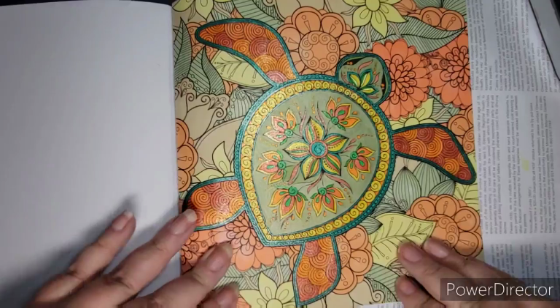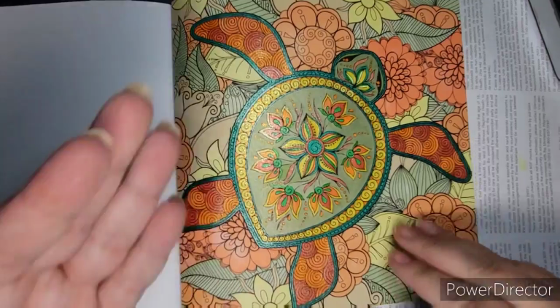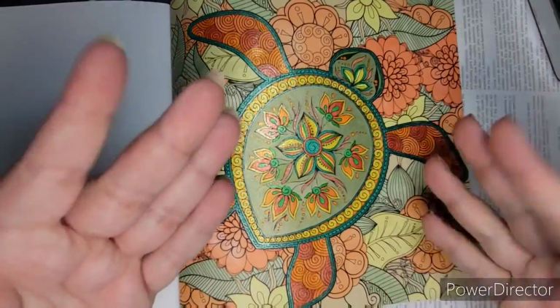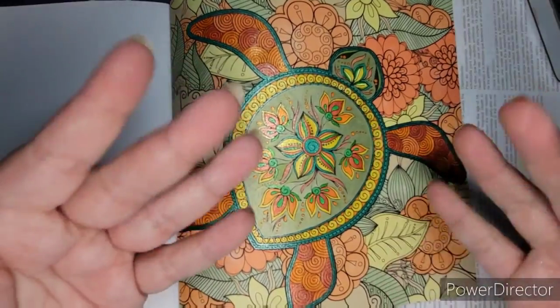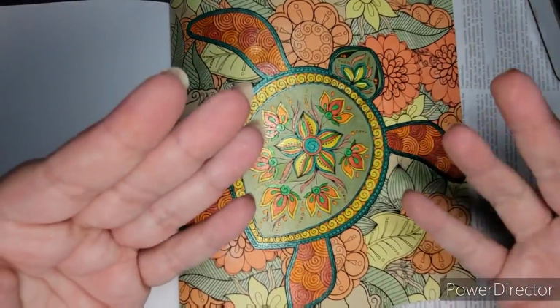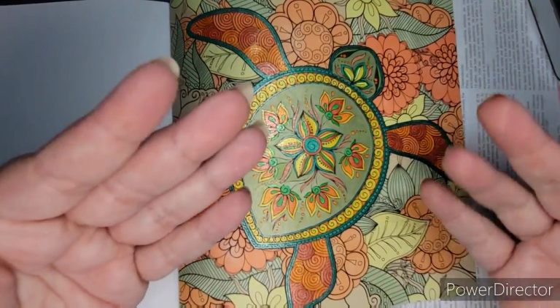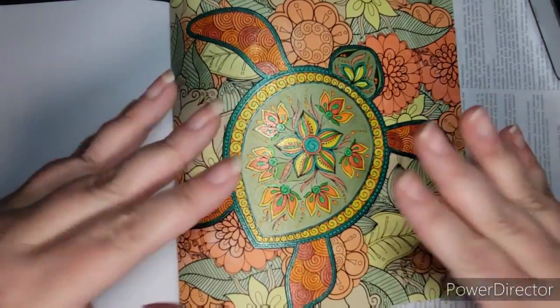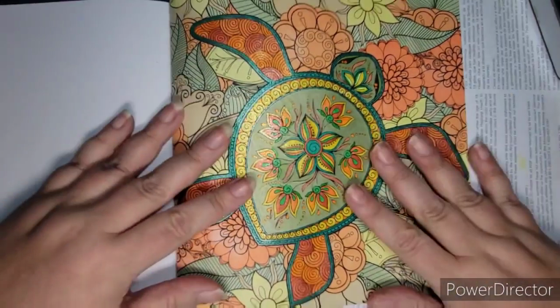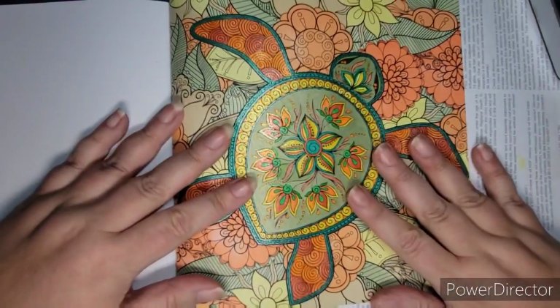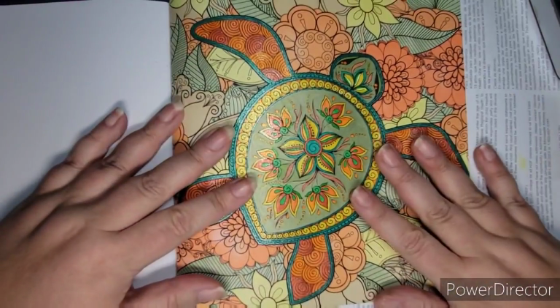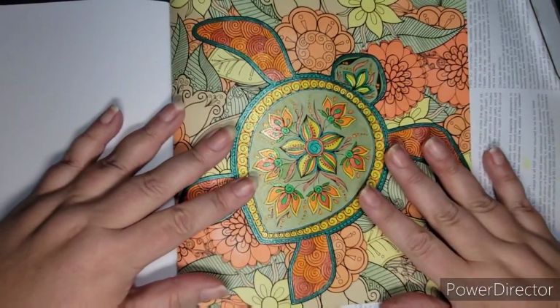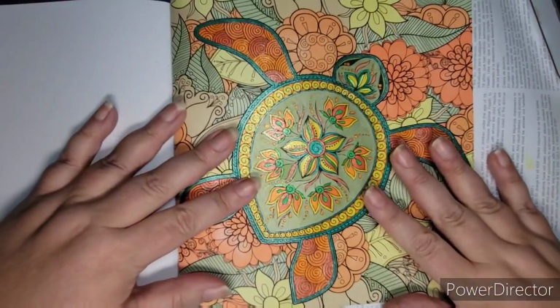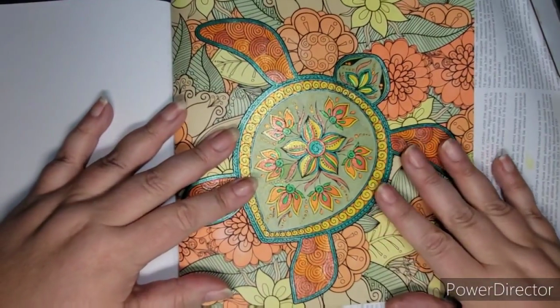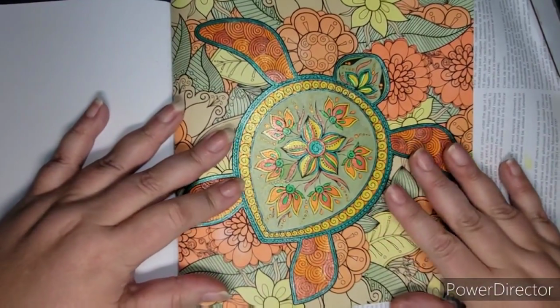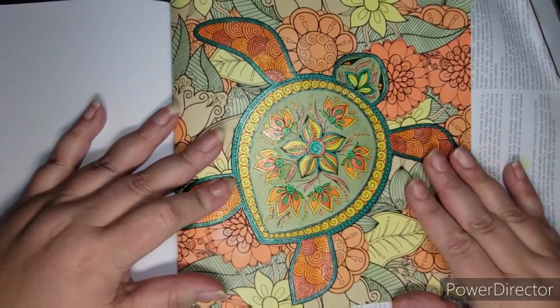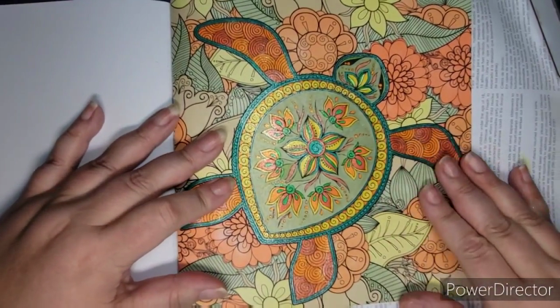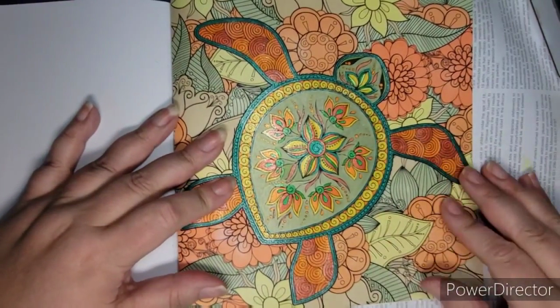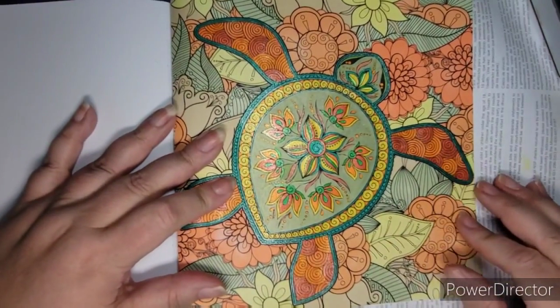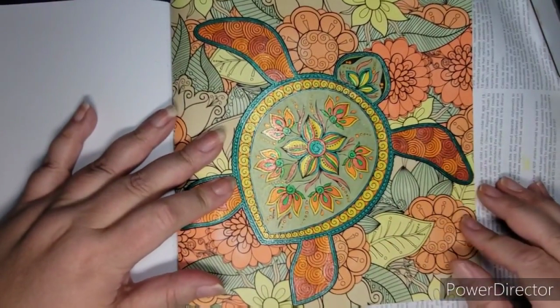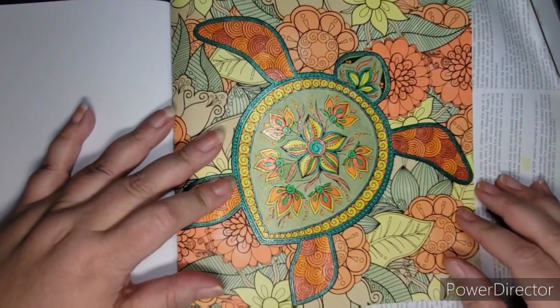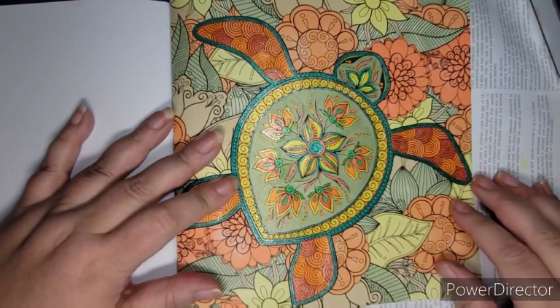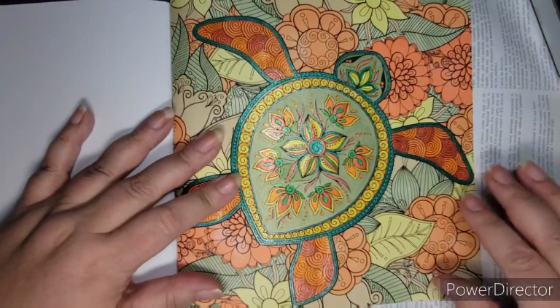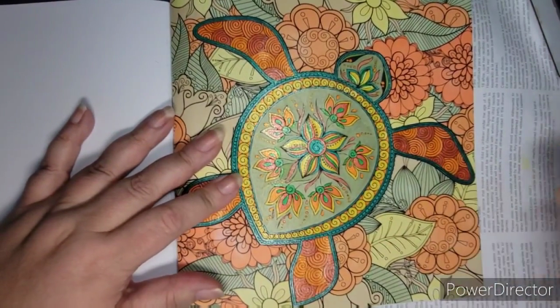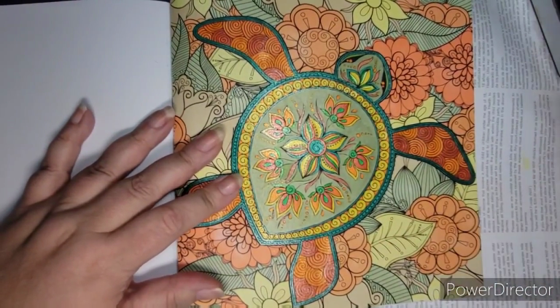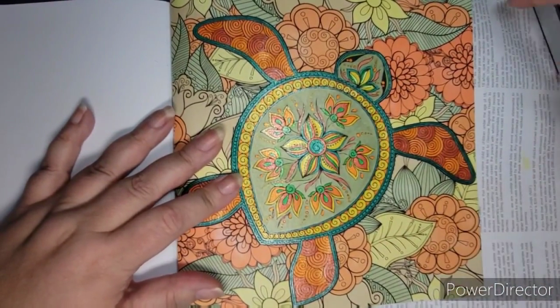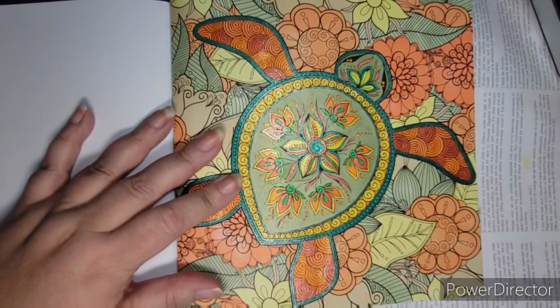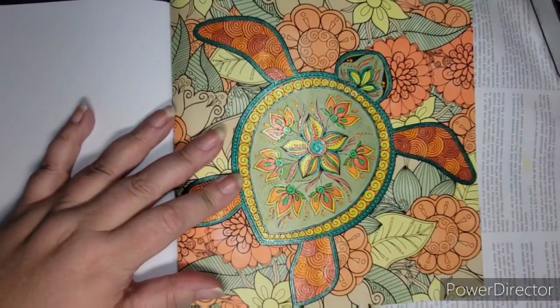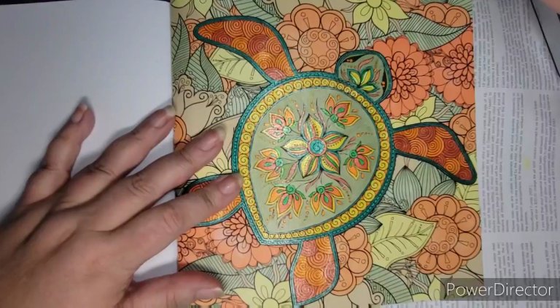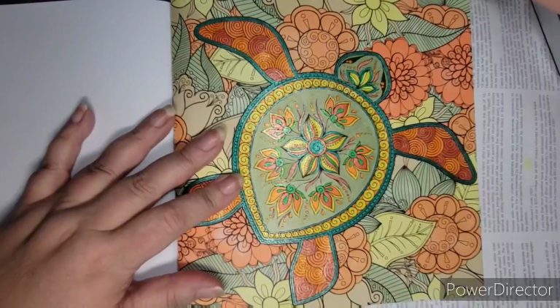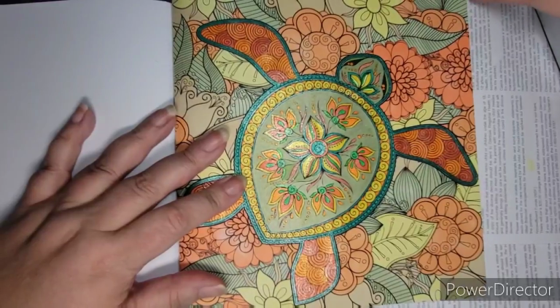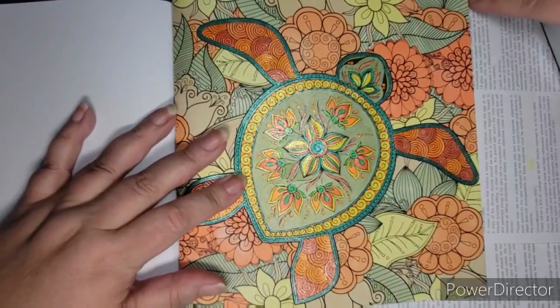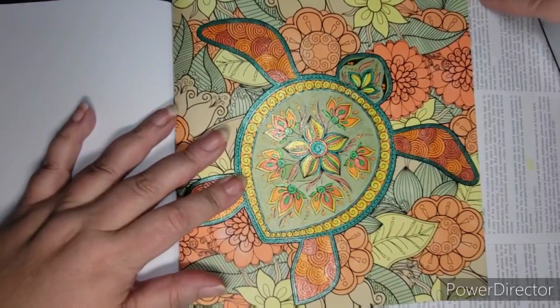Hello there, friends. Welcome to Spicy Cat Colors. My name is Kathy. I'm very happy you're here today.